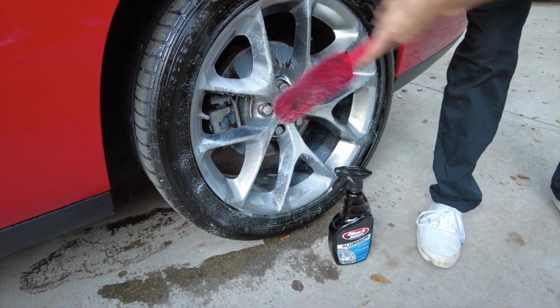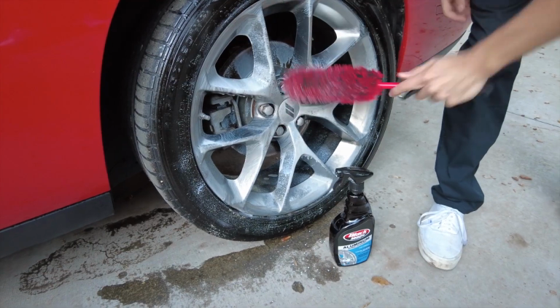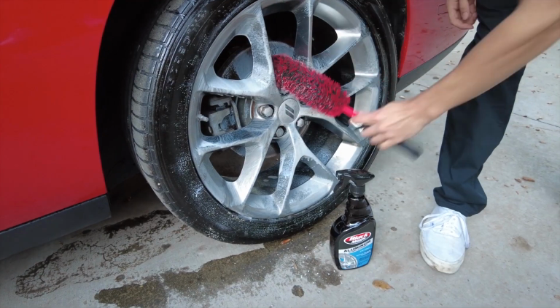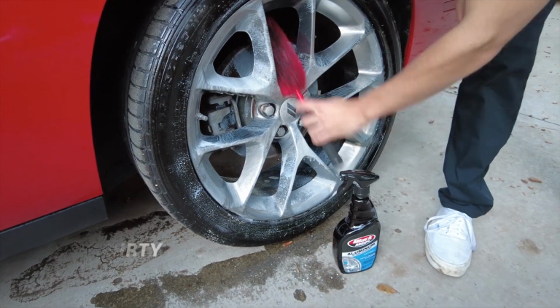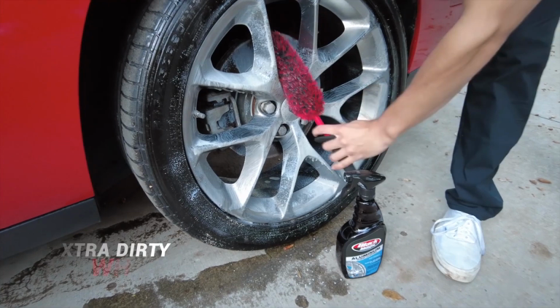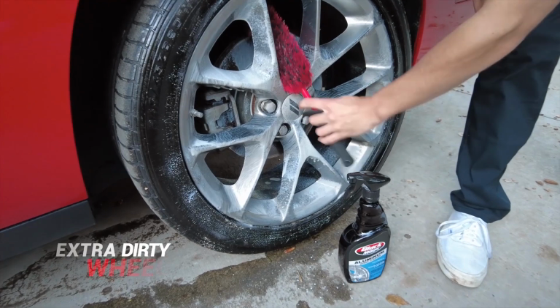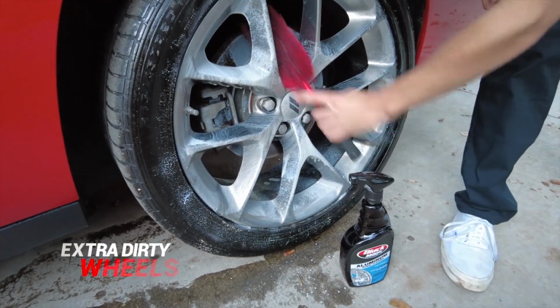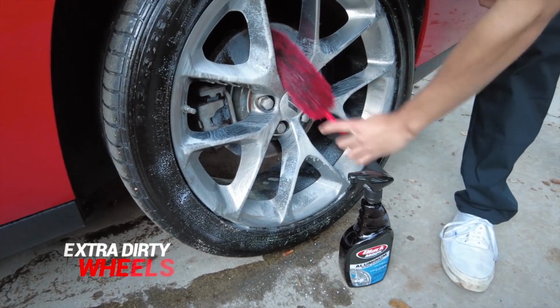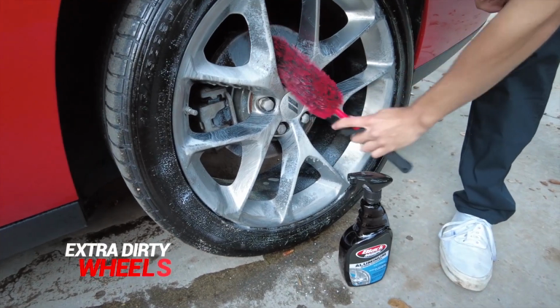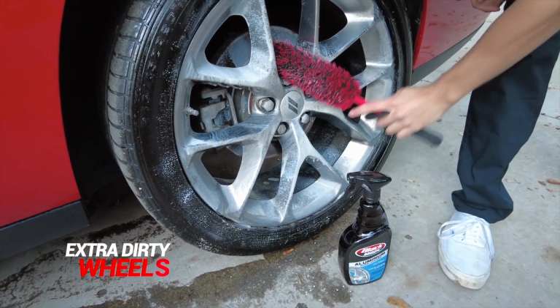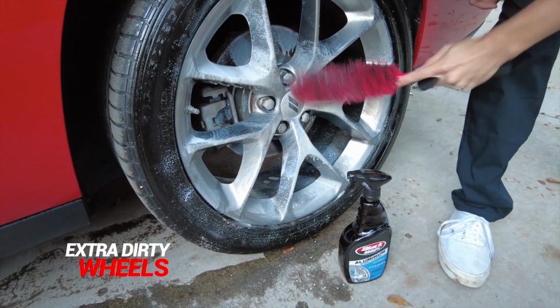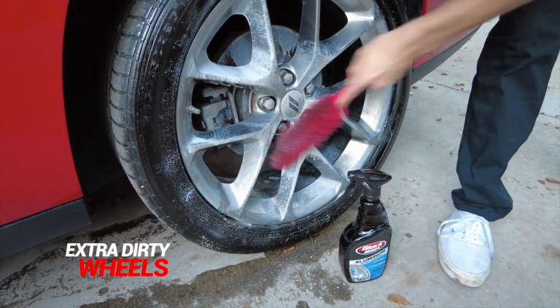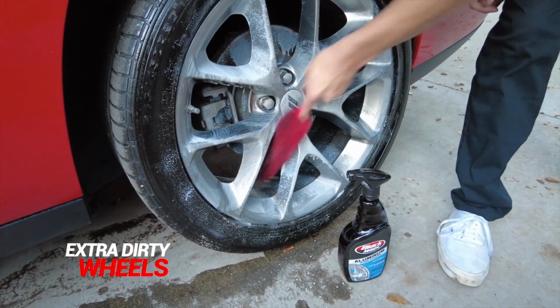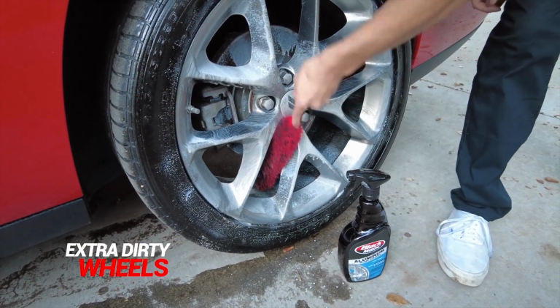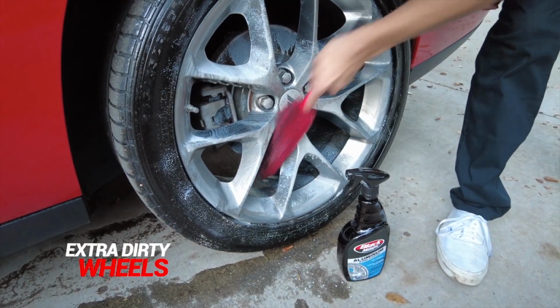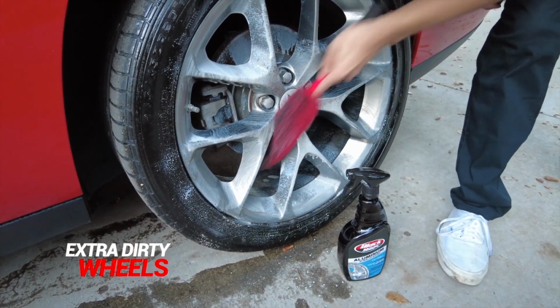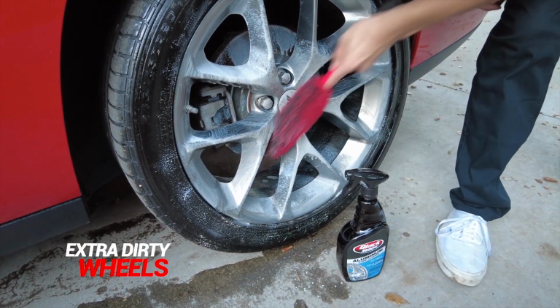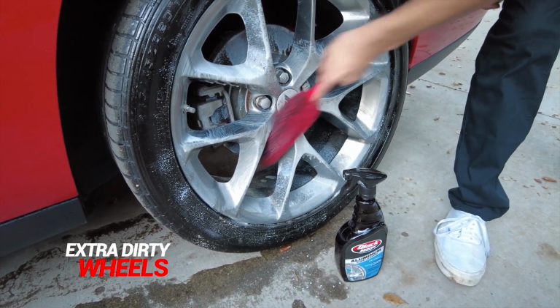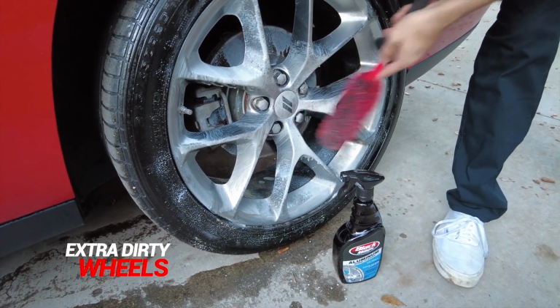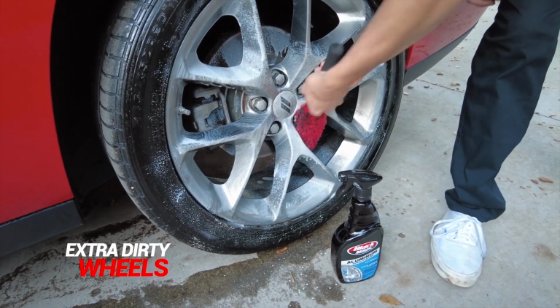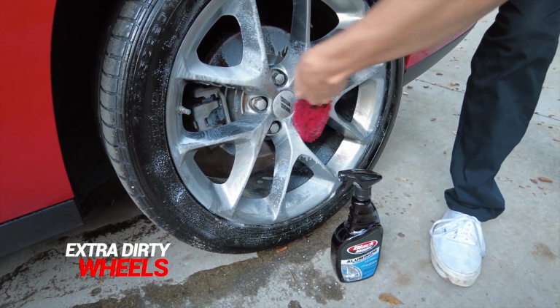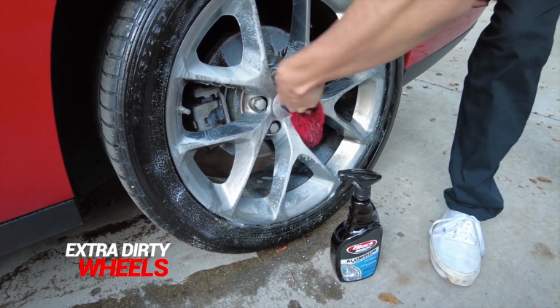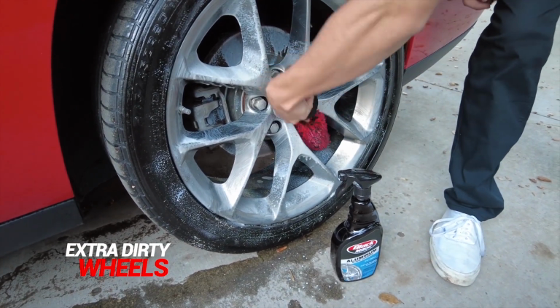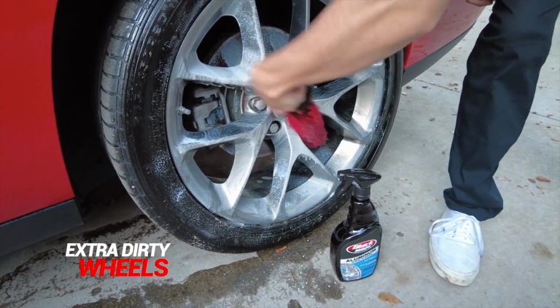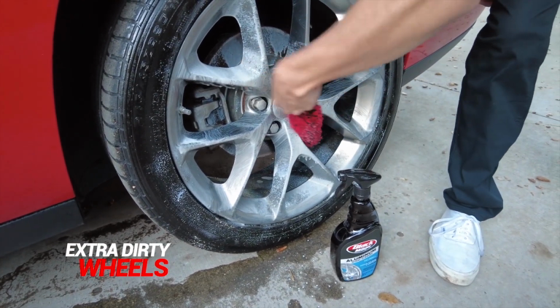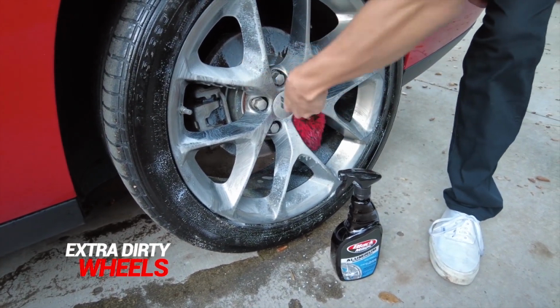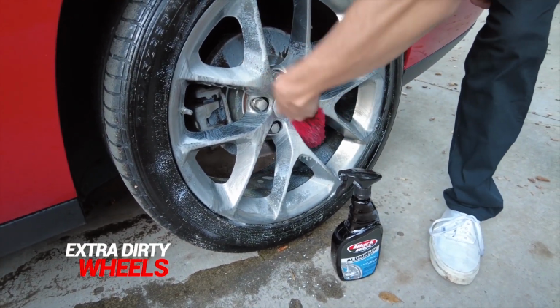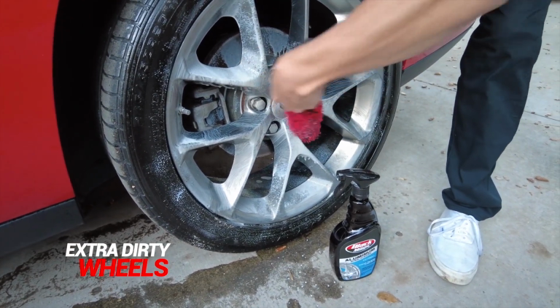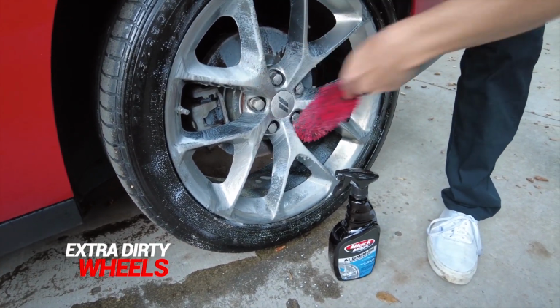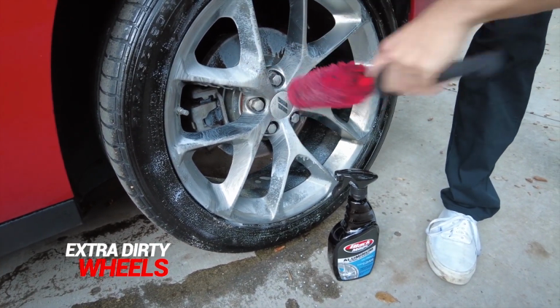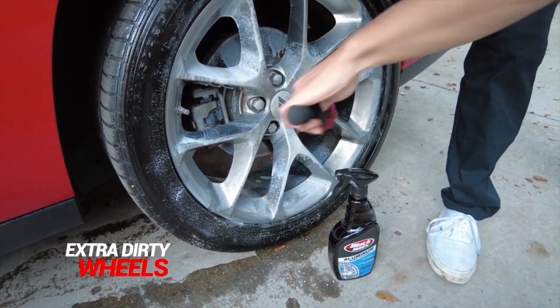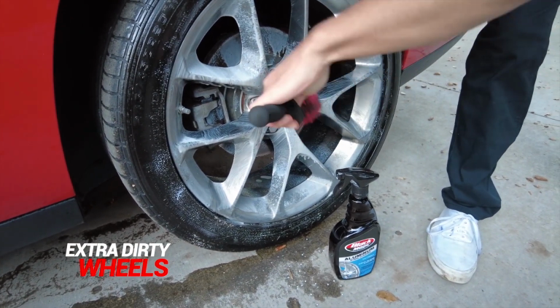If your wheels are looking really dirty, don't hesitate to give them a good scrub with a soft brush or a sponge.